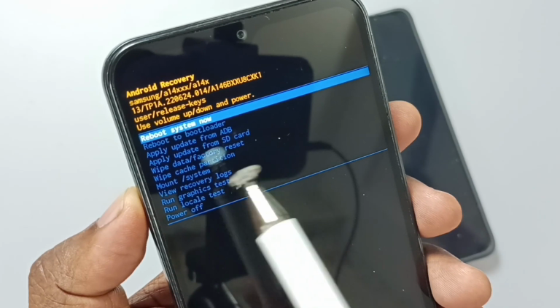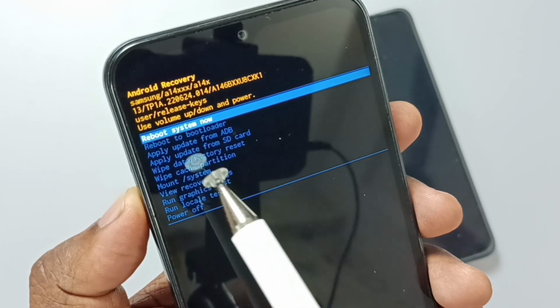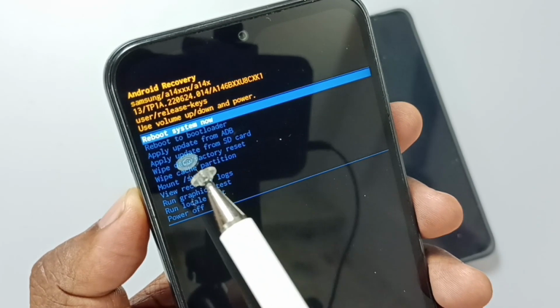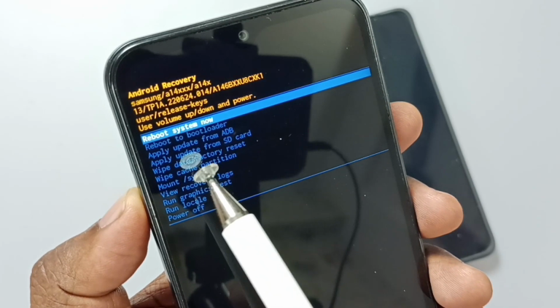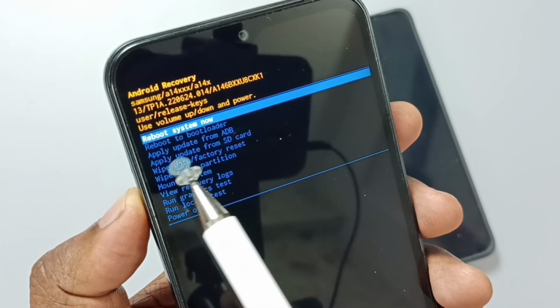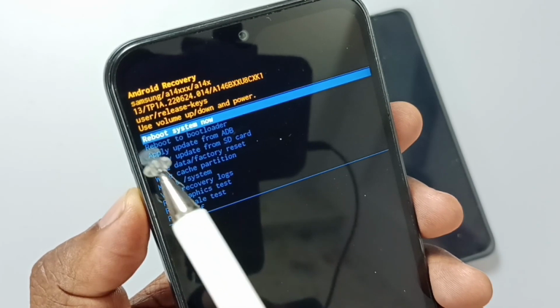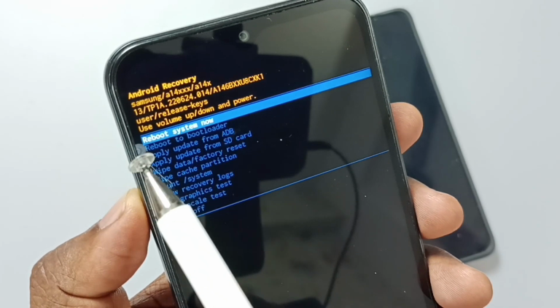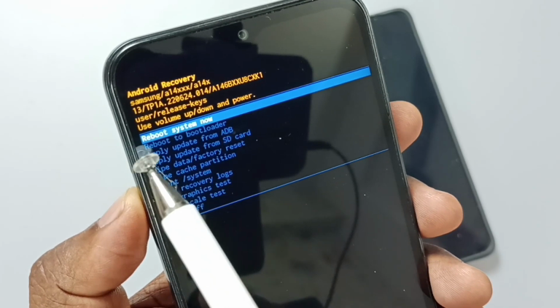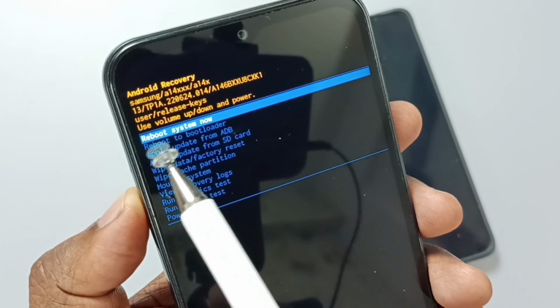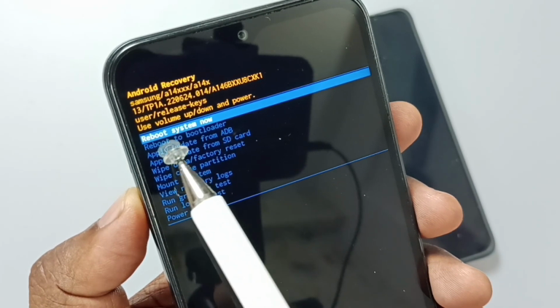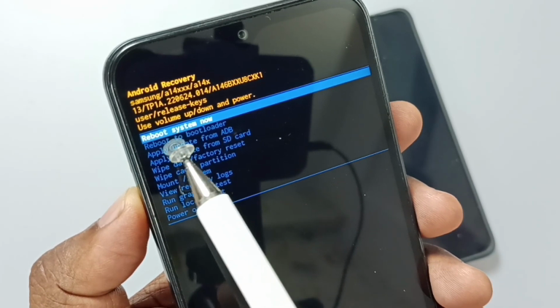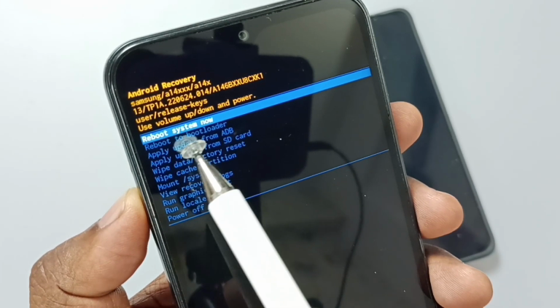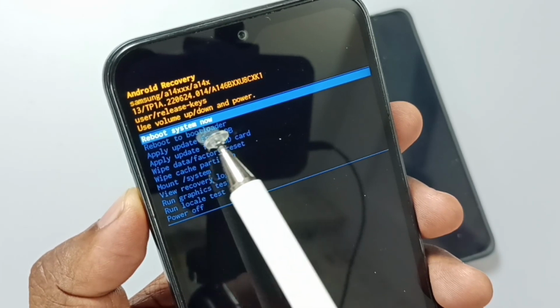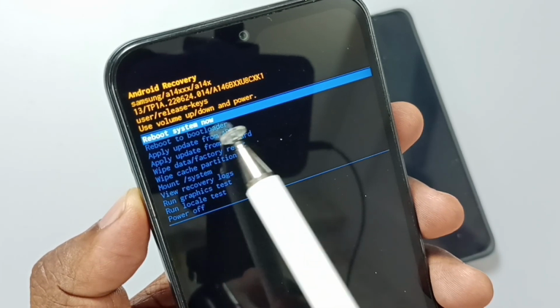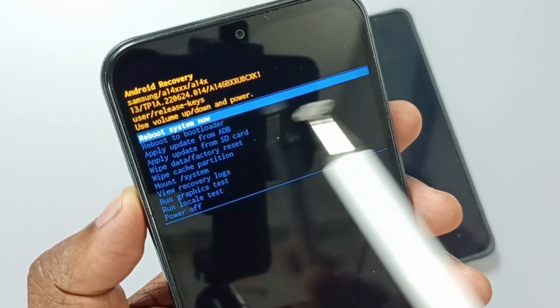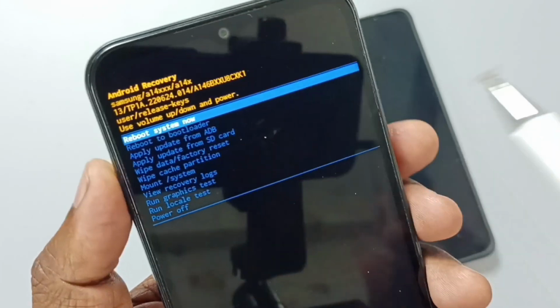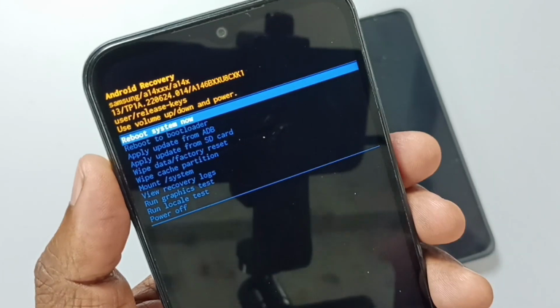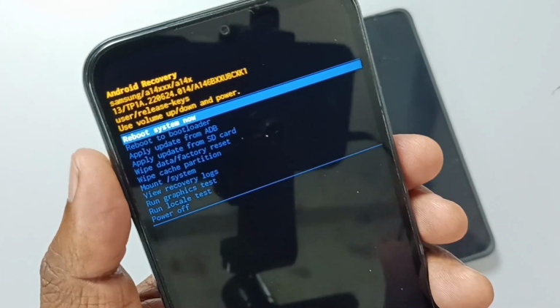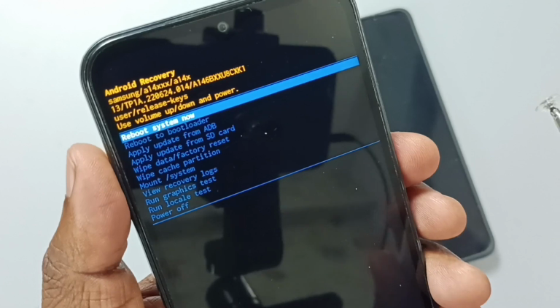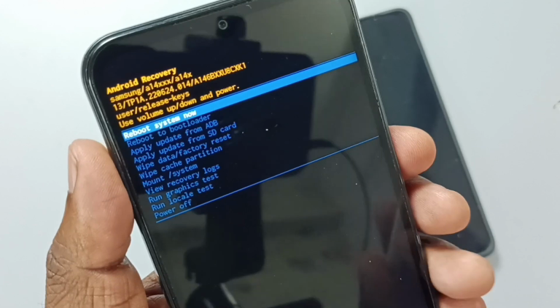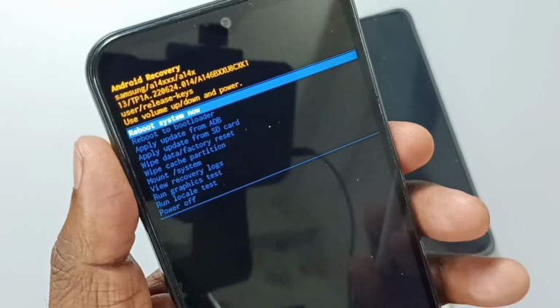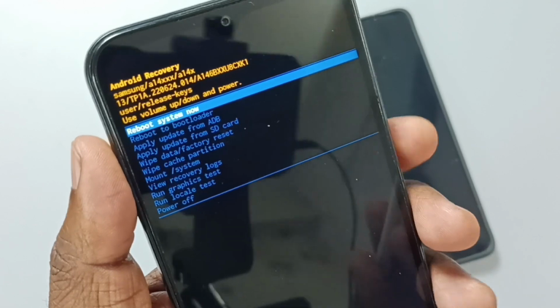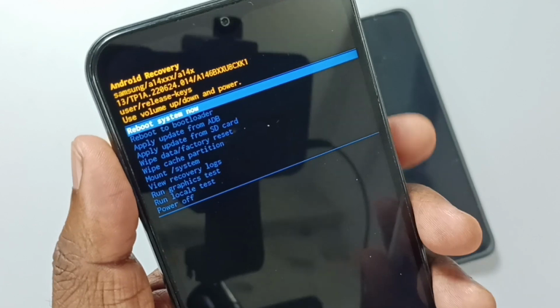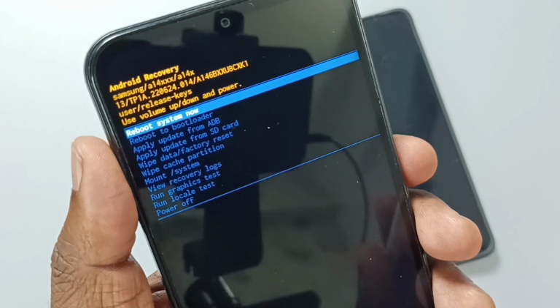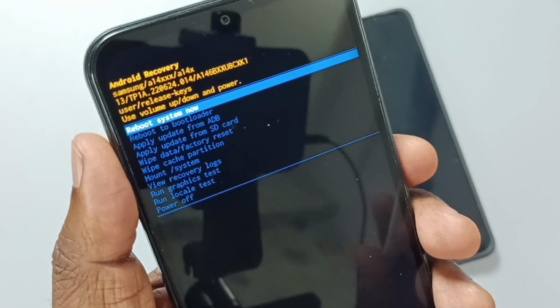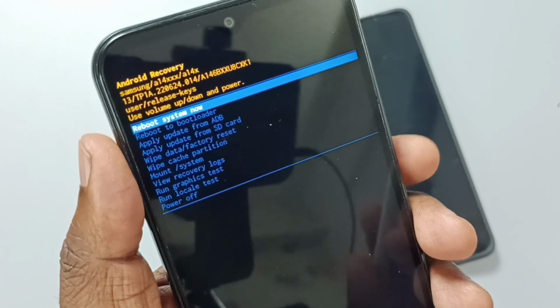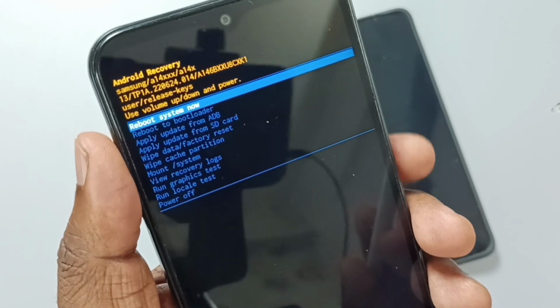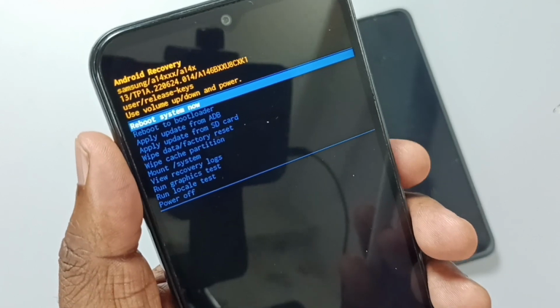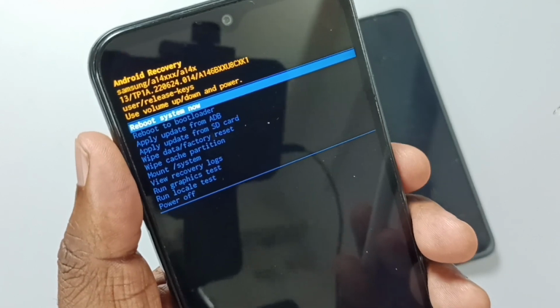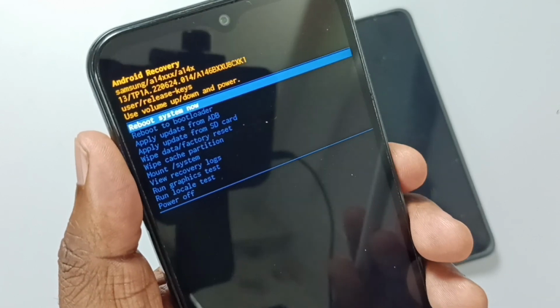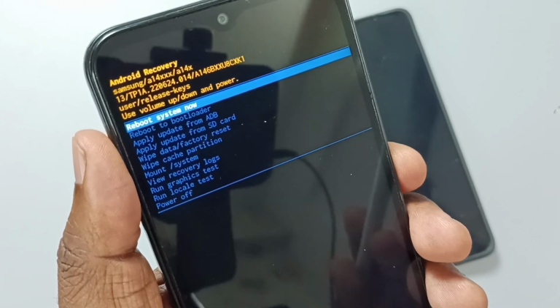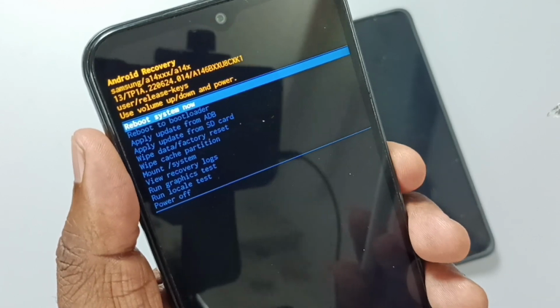Now we can reboot the phone. Select reboot system now, then press the power button to reboot.